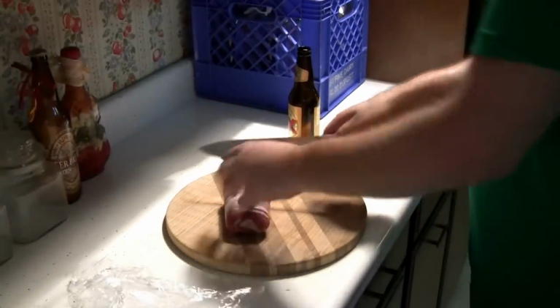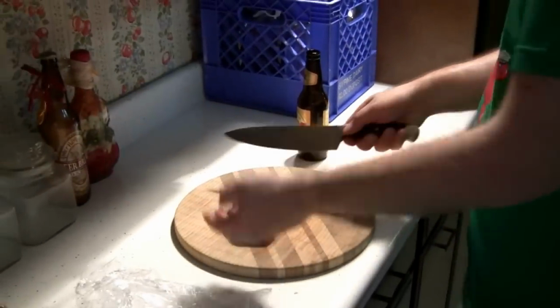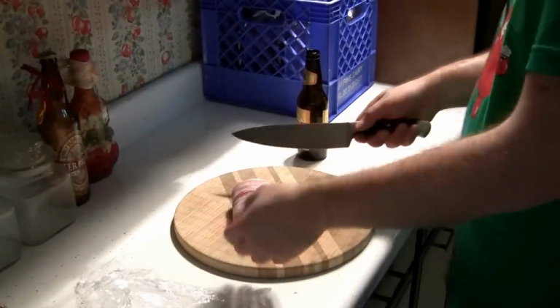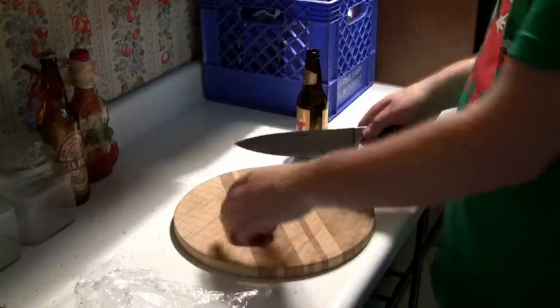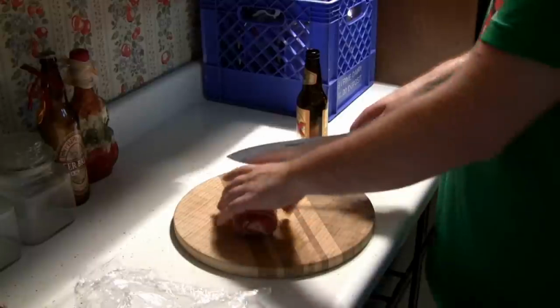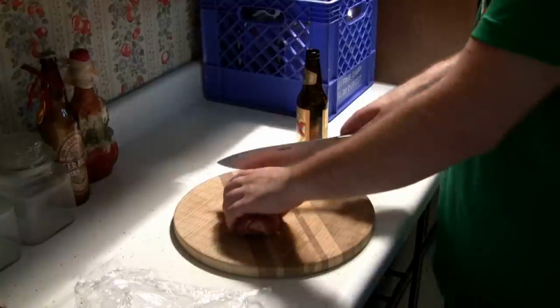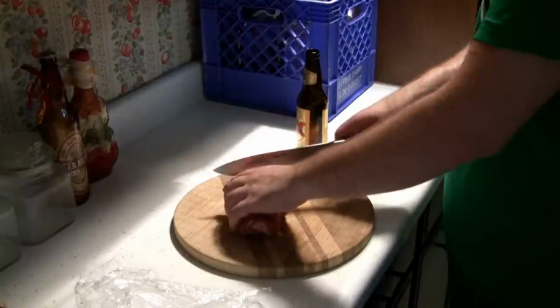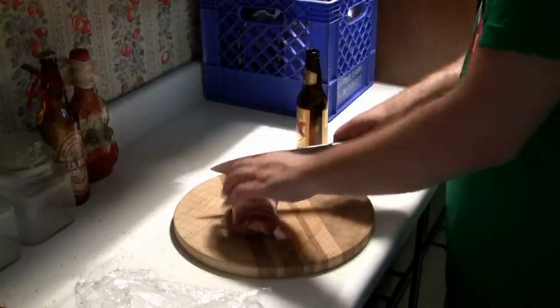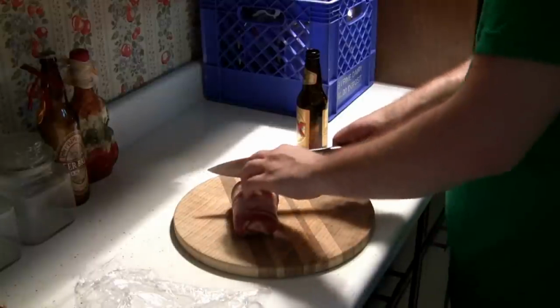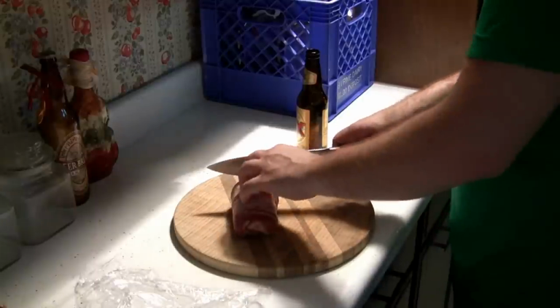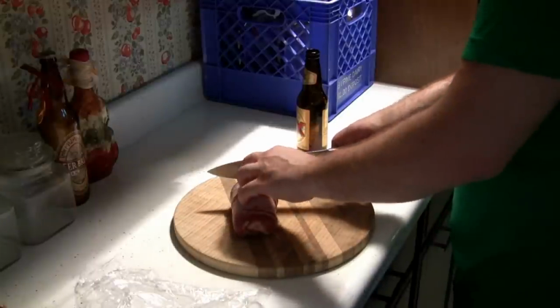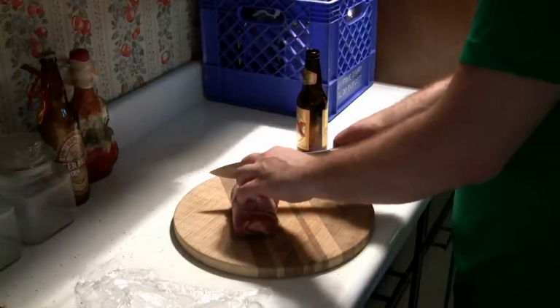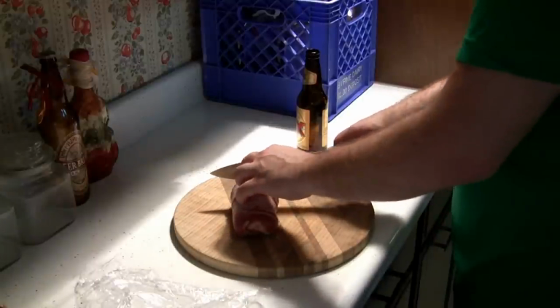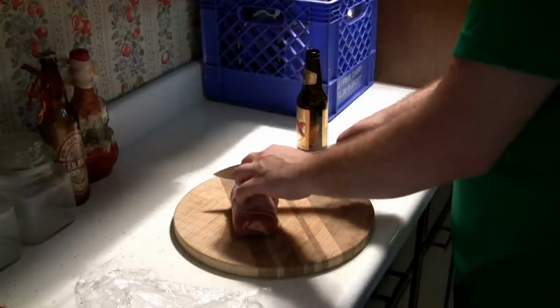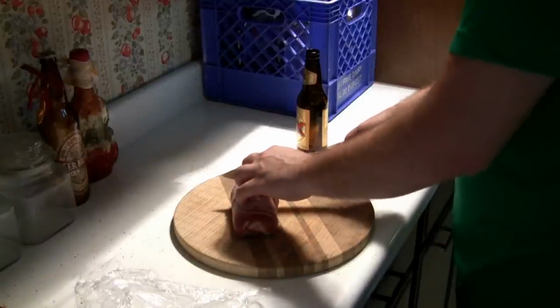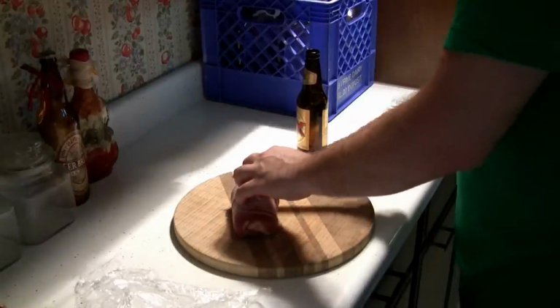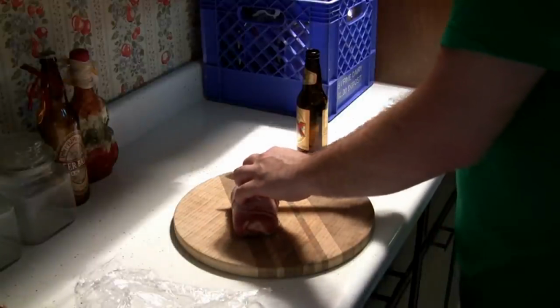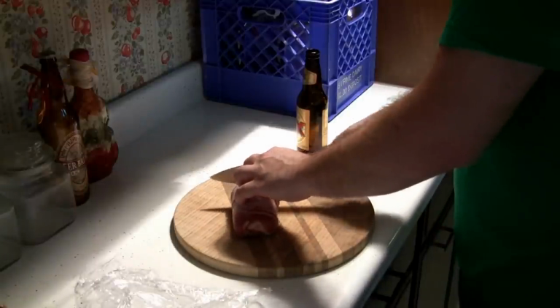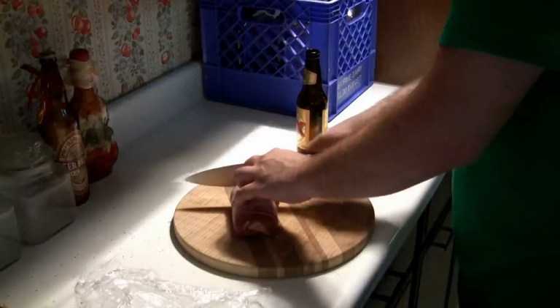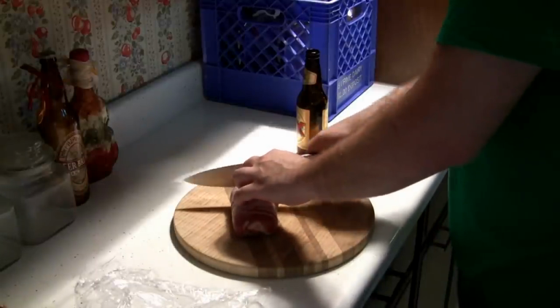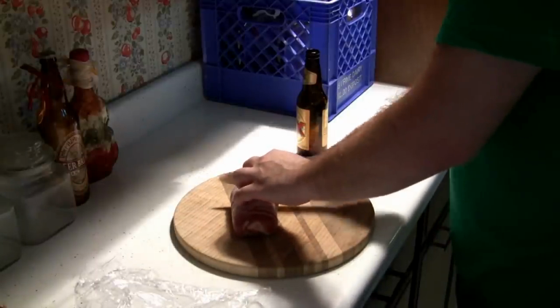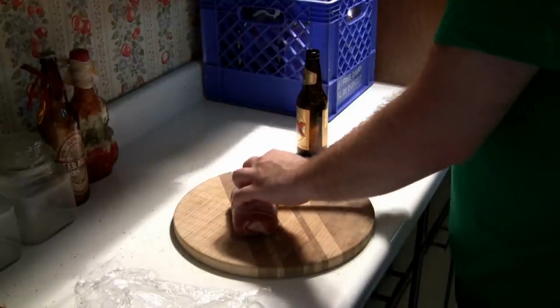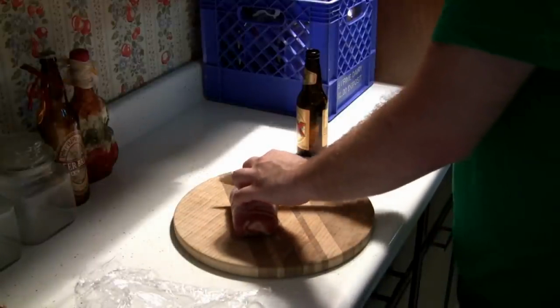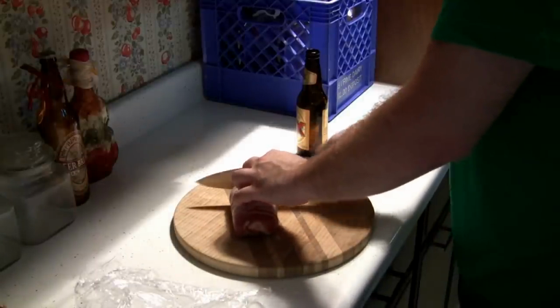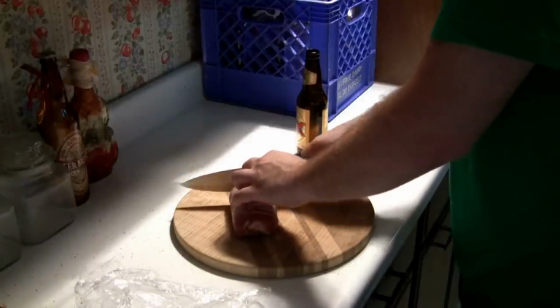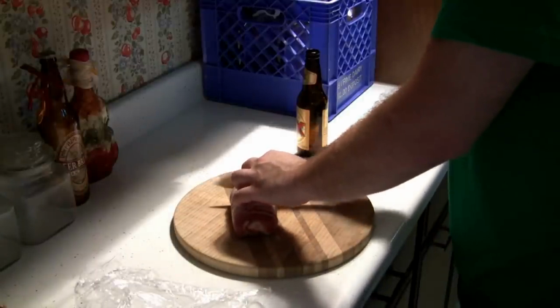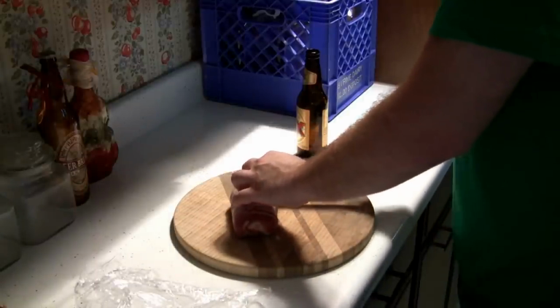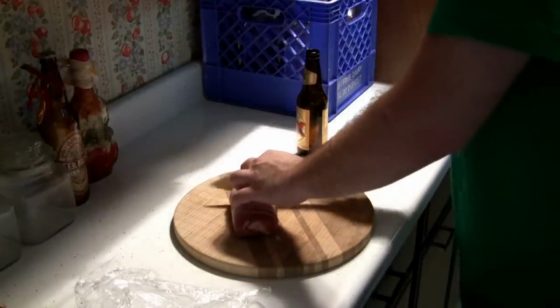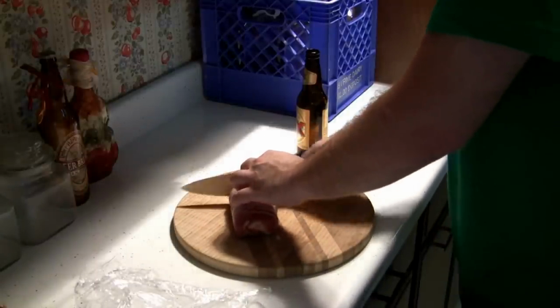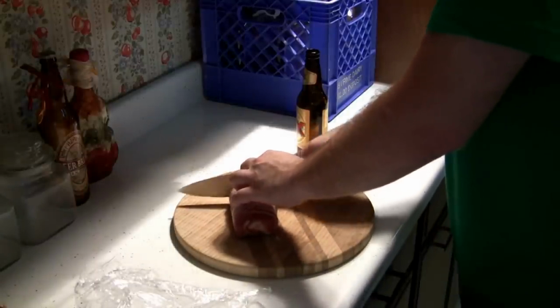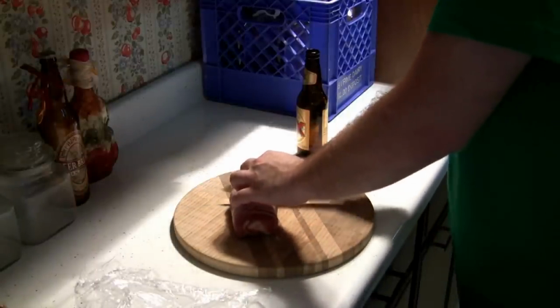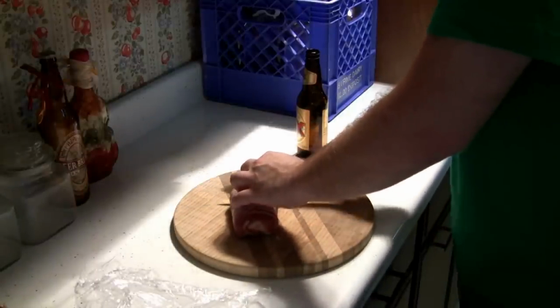Now begin slicing and inspect your beautiful spirals.